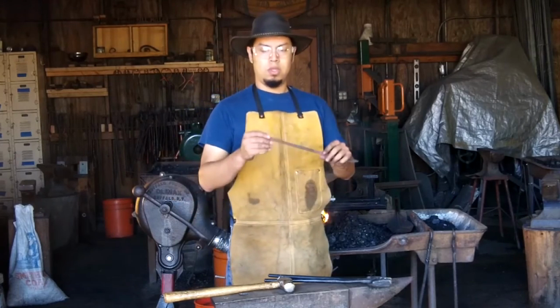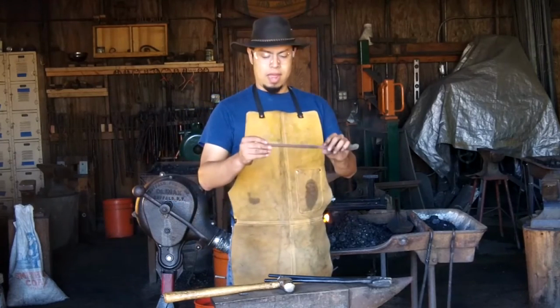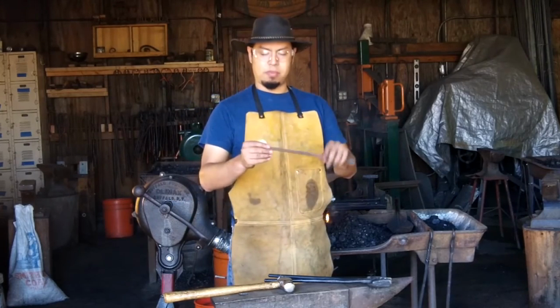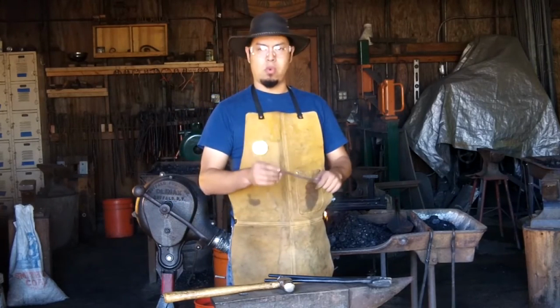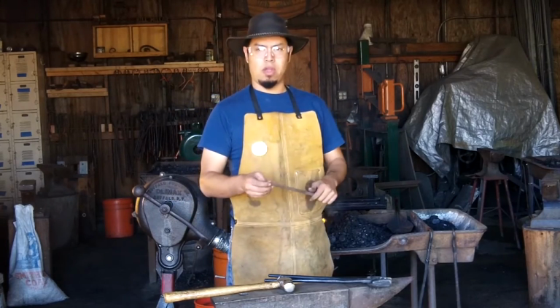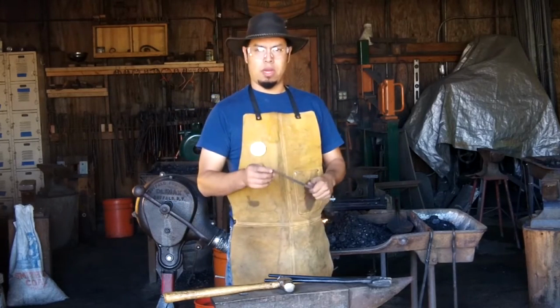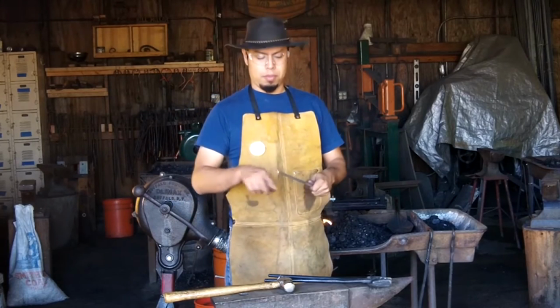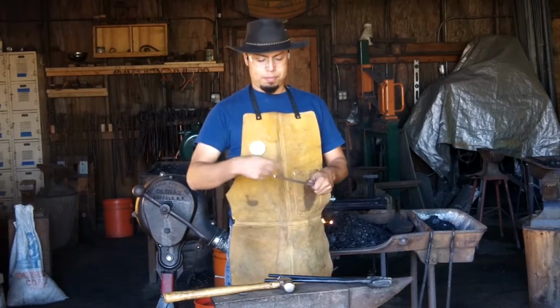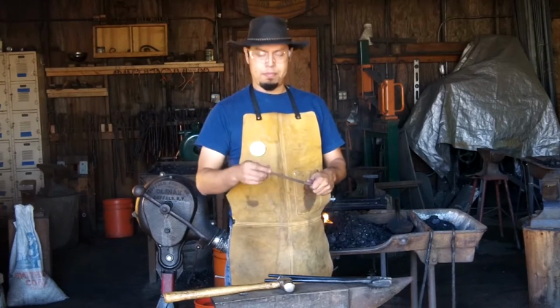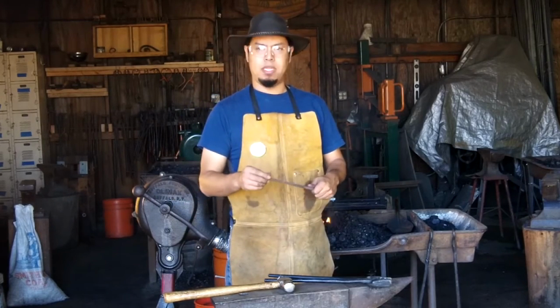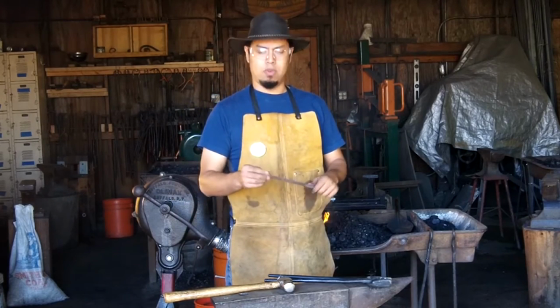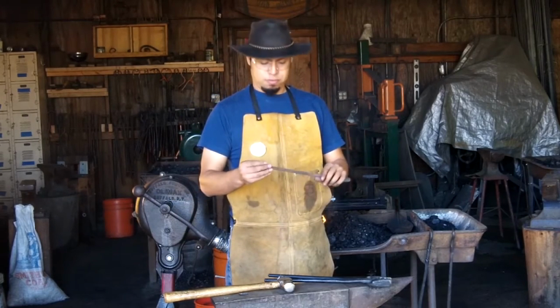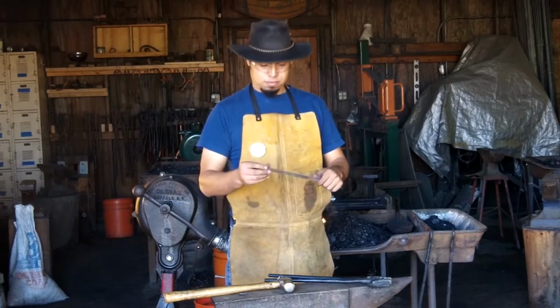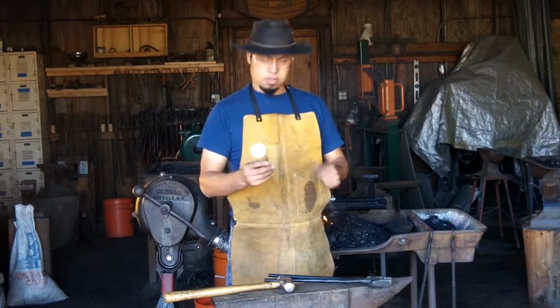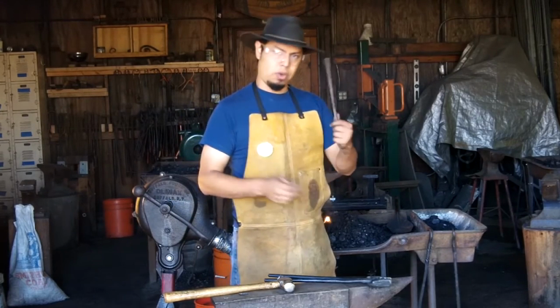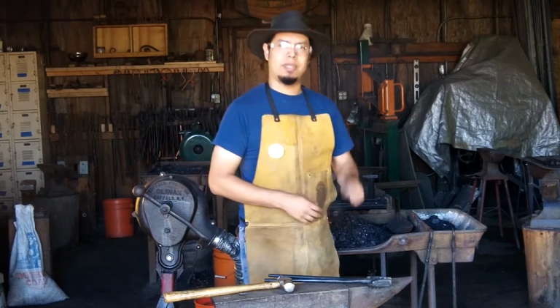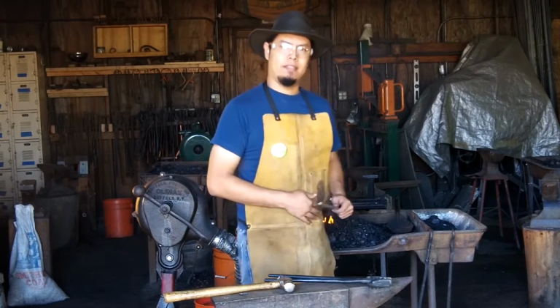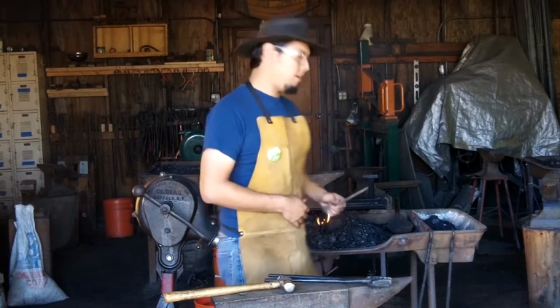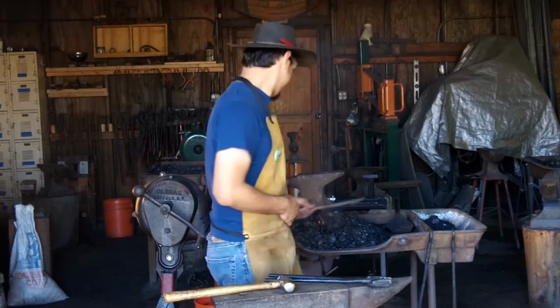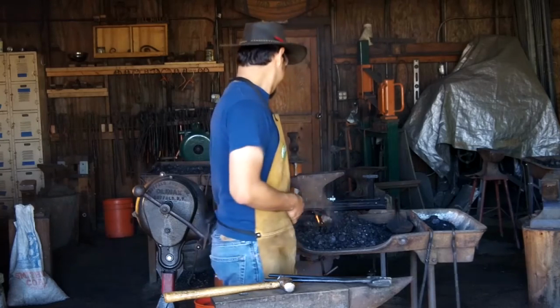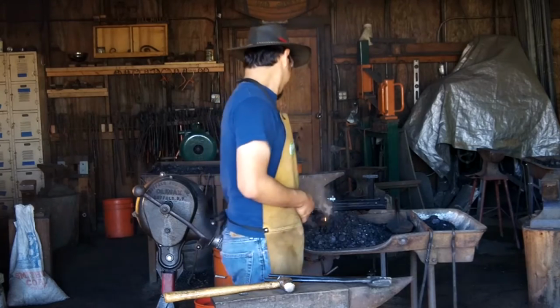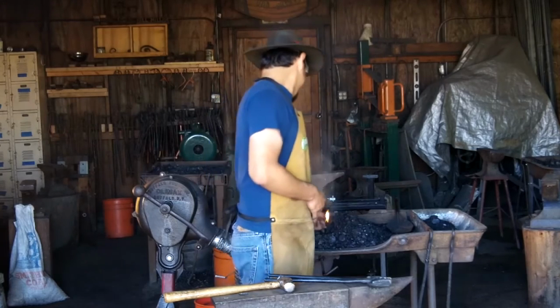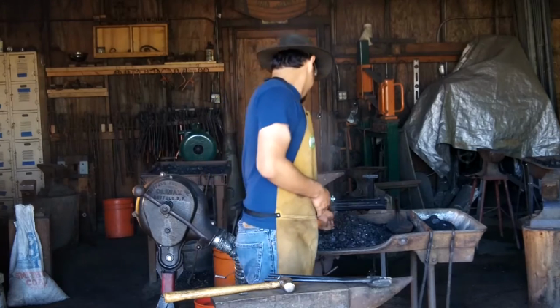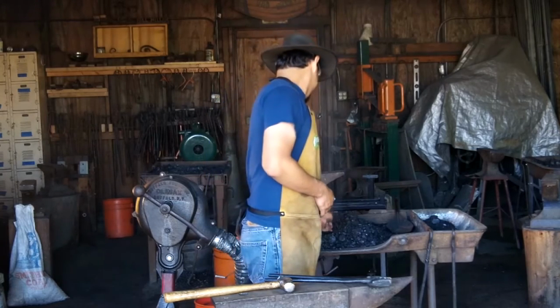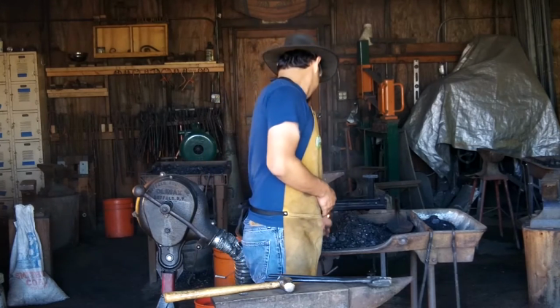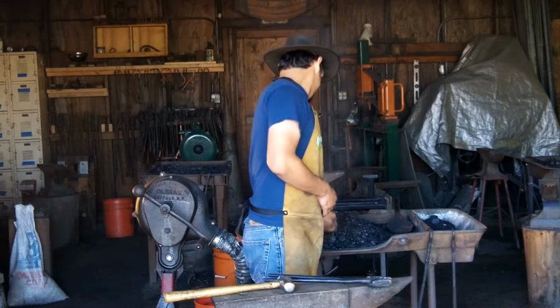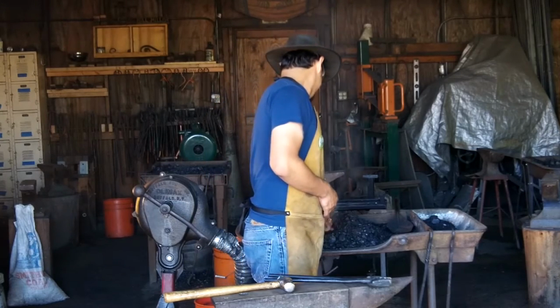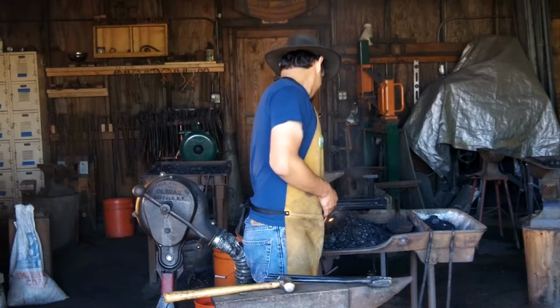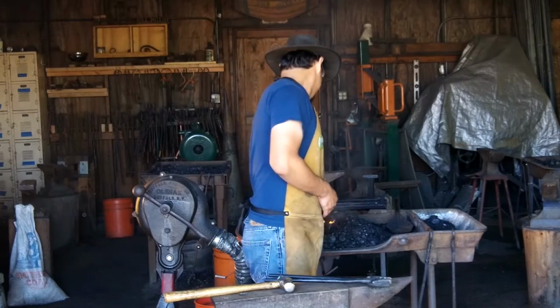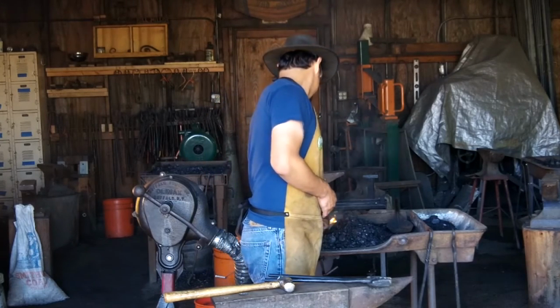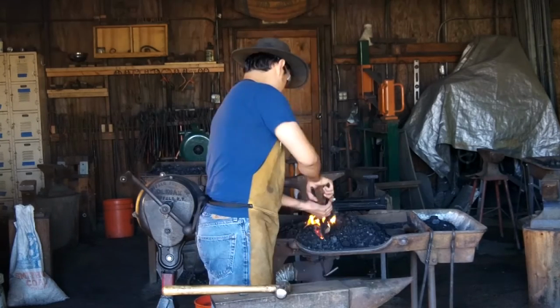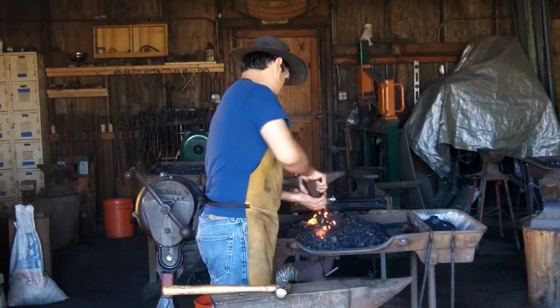Today I have some square stock that I'm going to be bending over. Let's go ahead and get started.